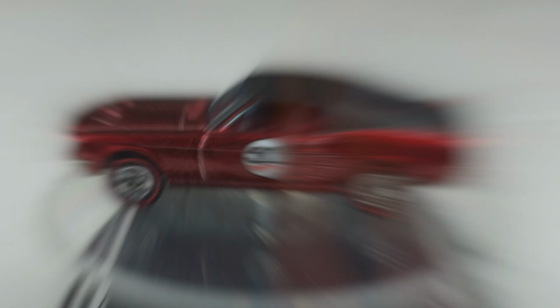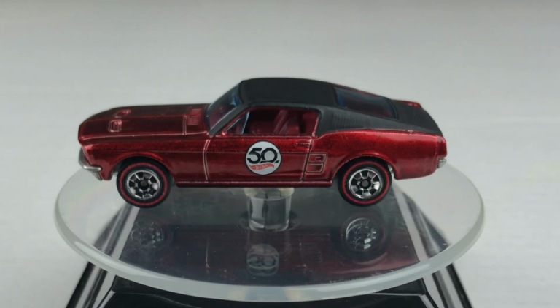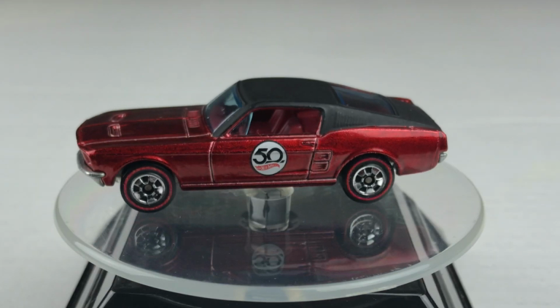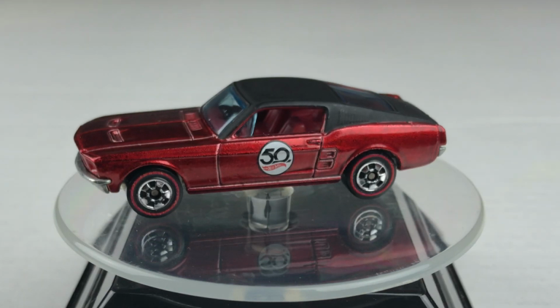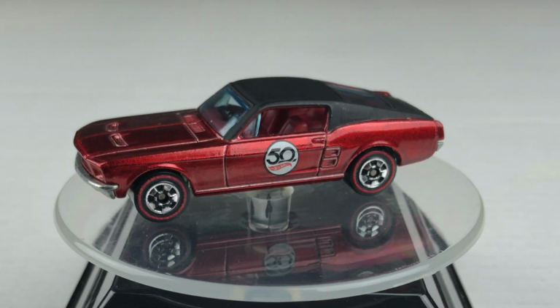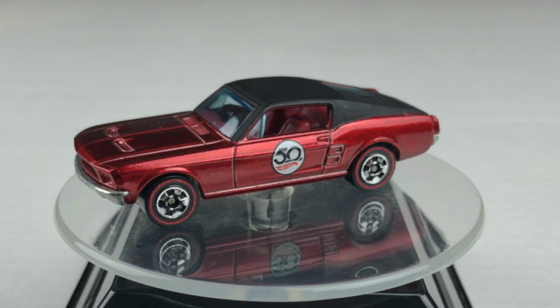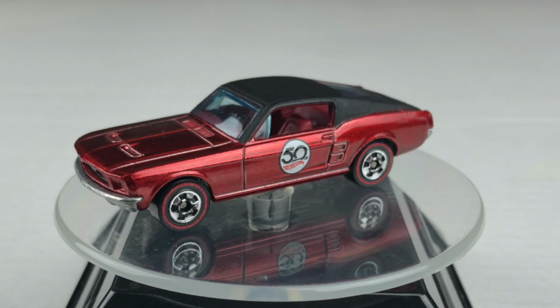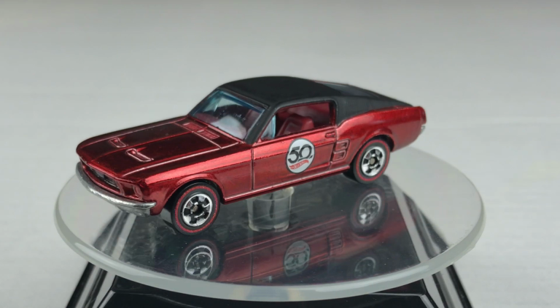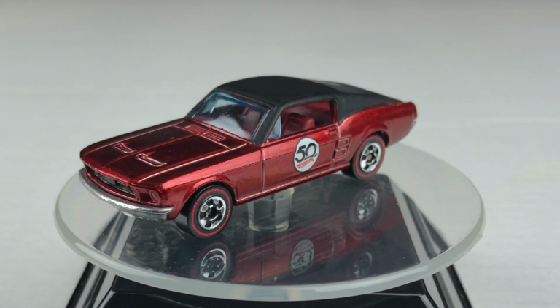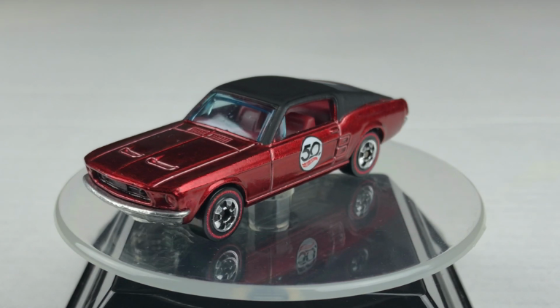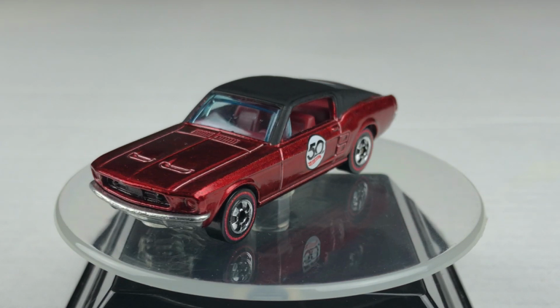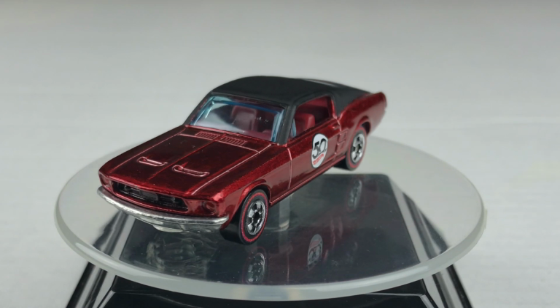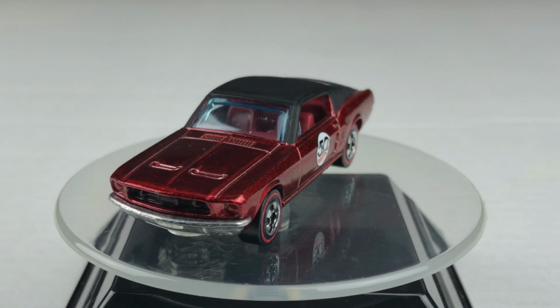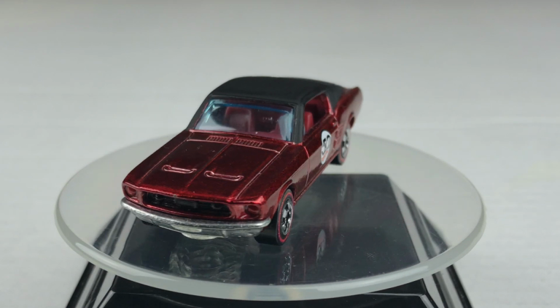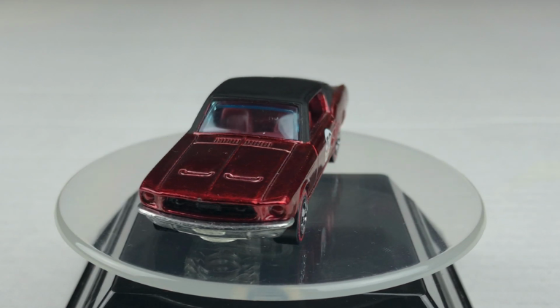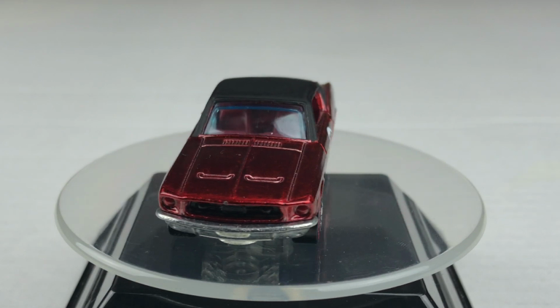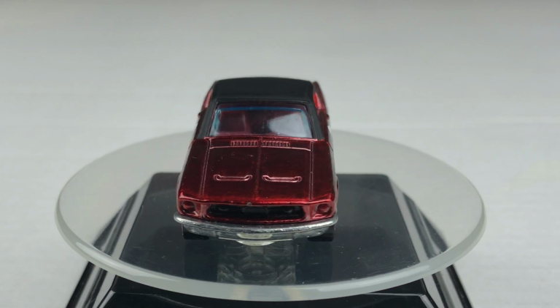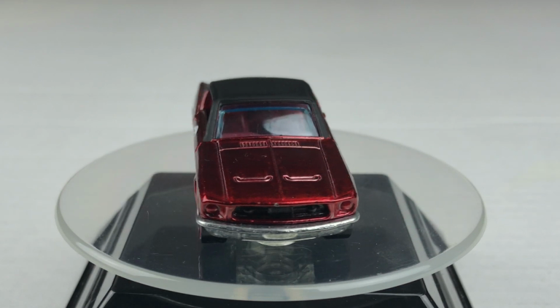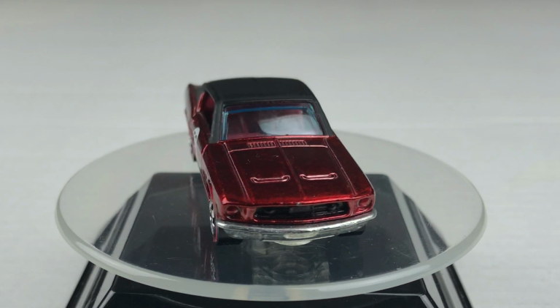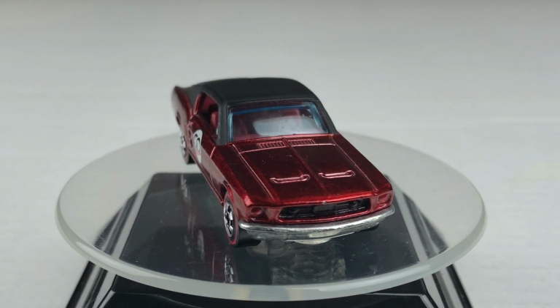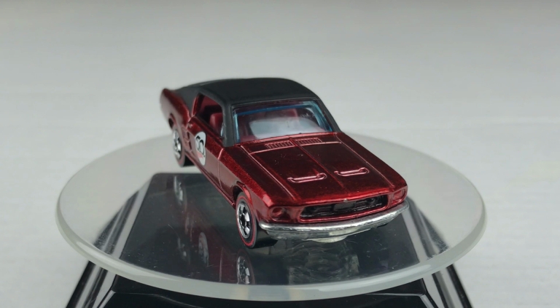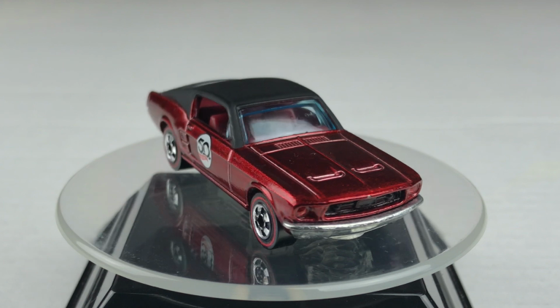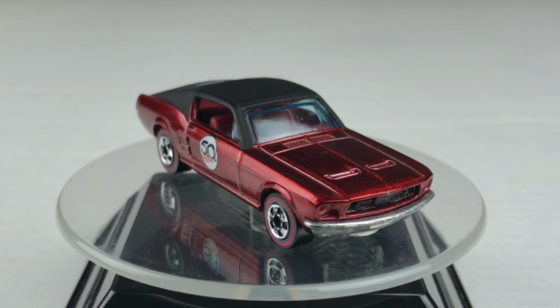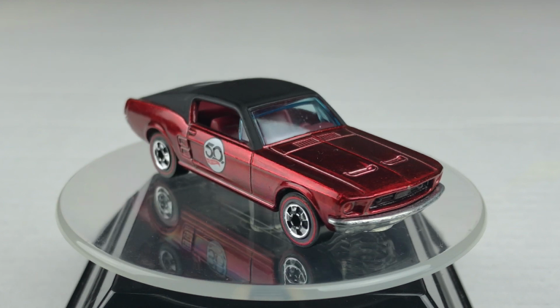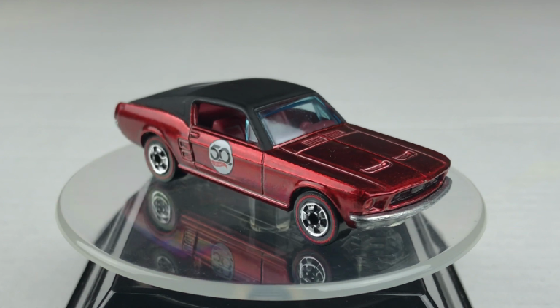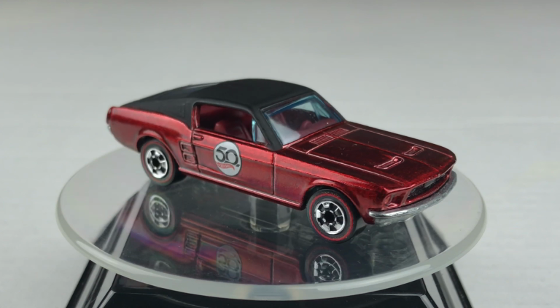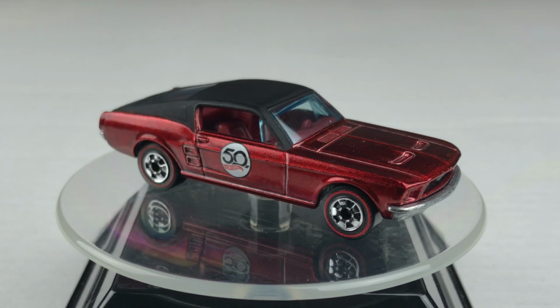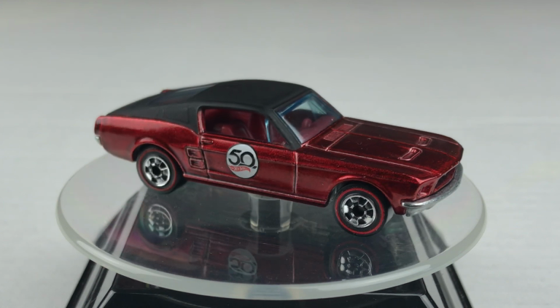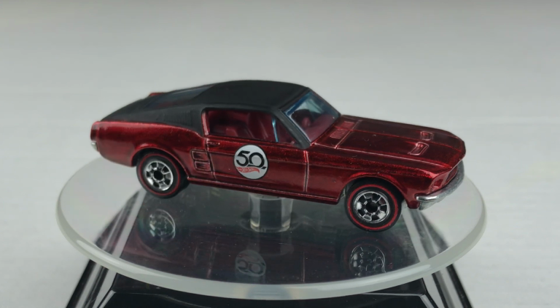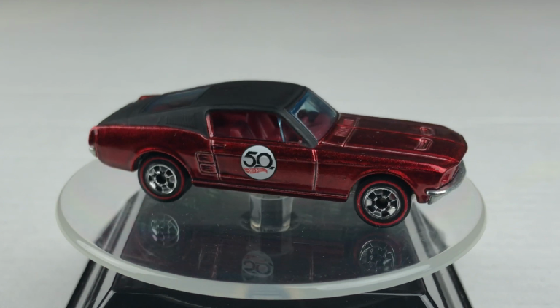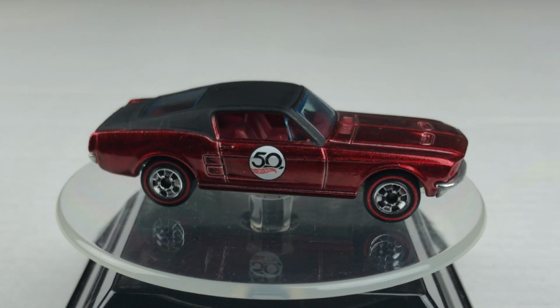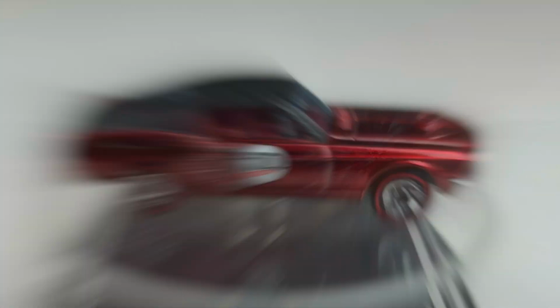And there you have it. With a photo finish, today's champion — the custom 67 Mustang — taking a victory spin on the turntable.